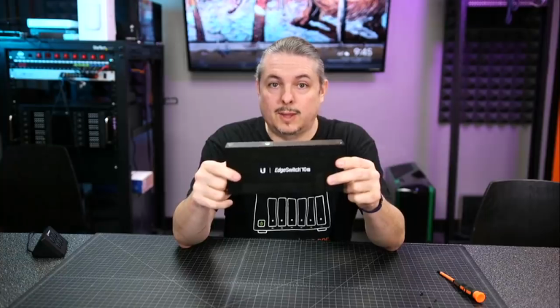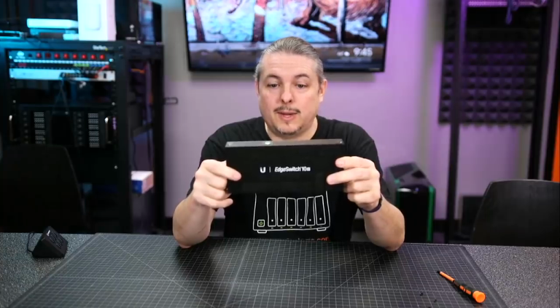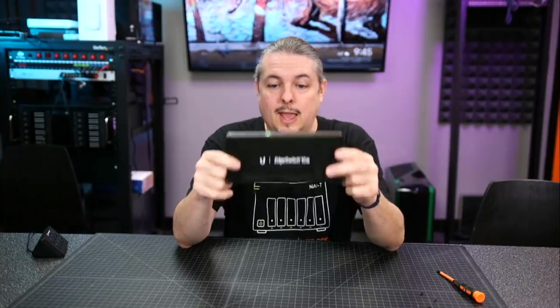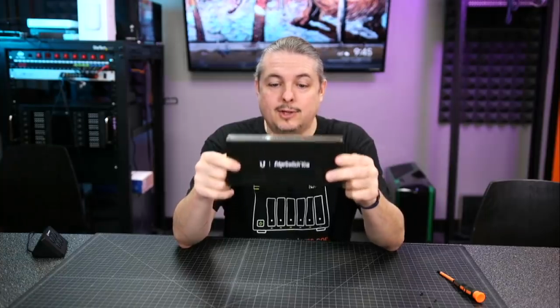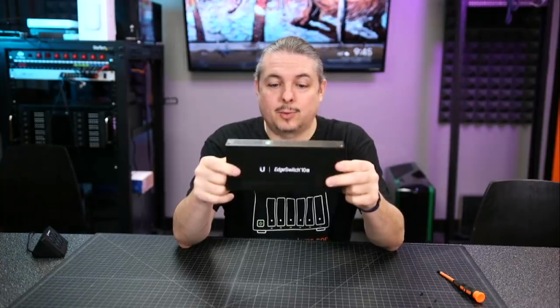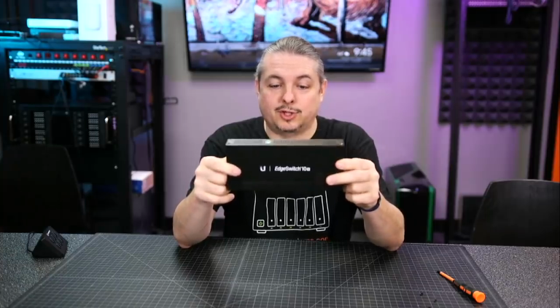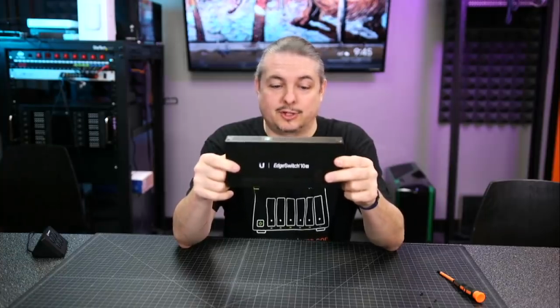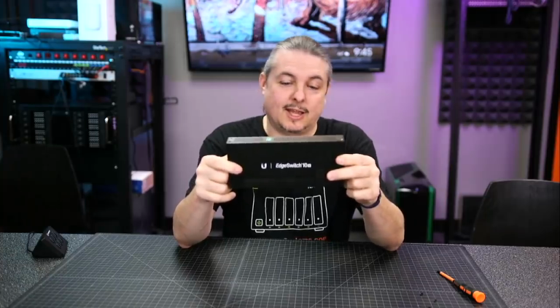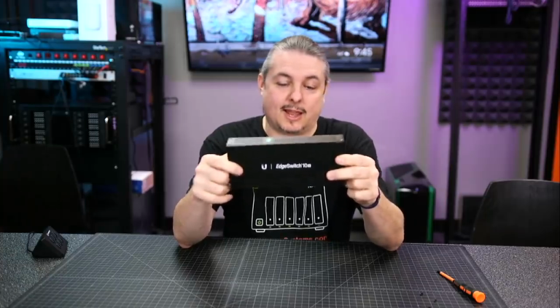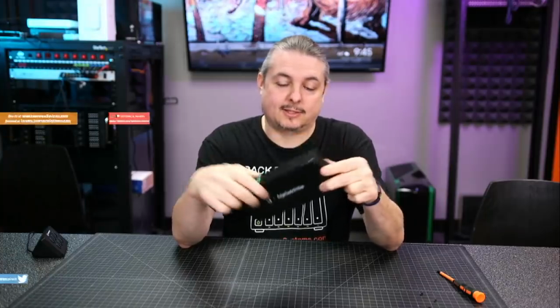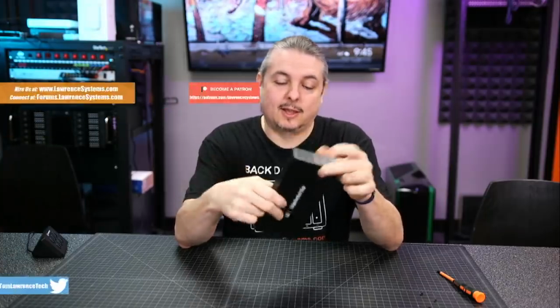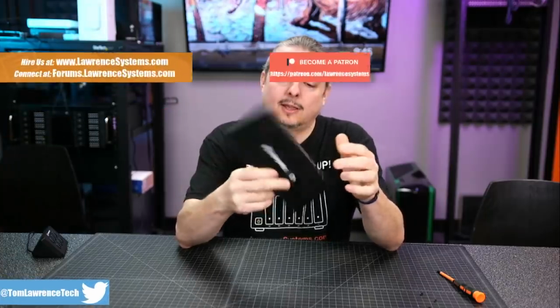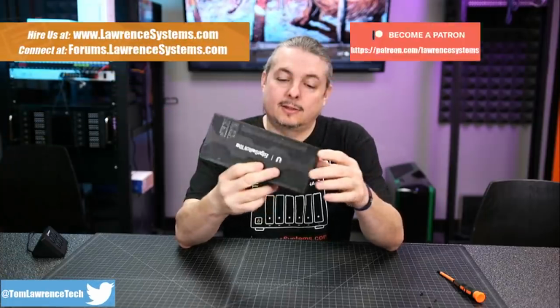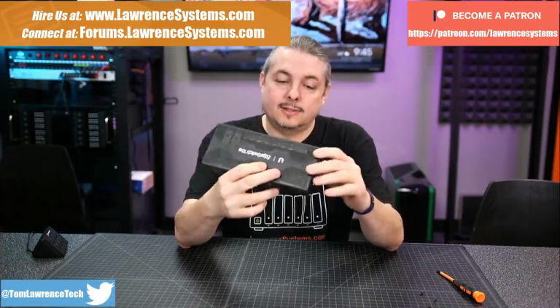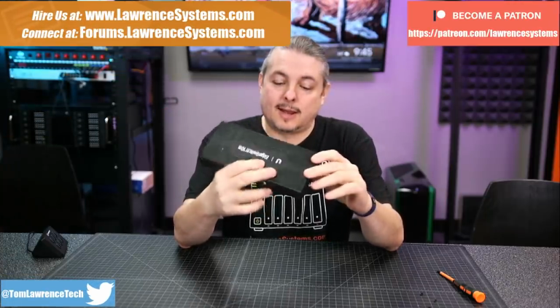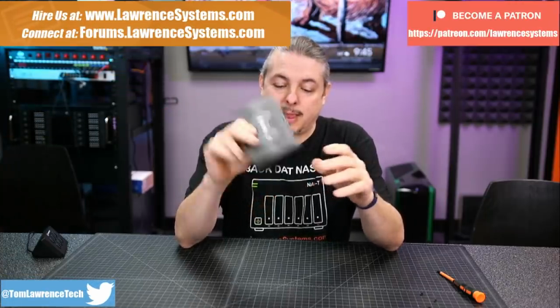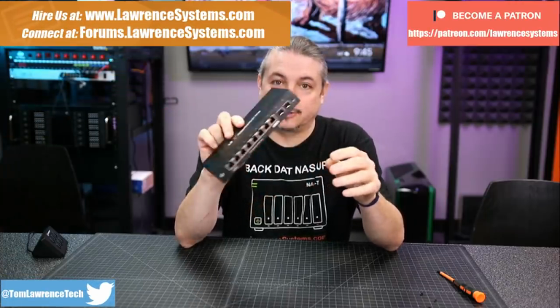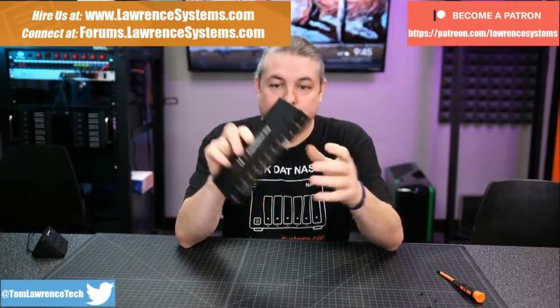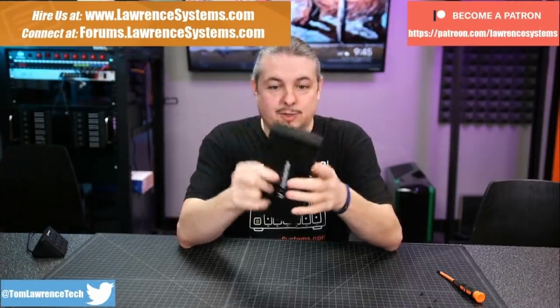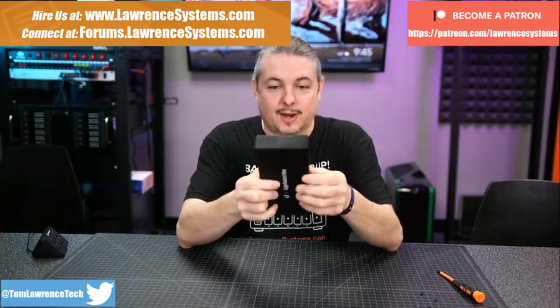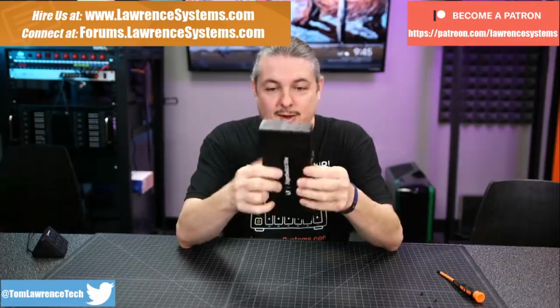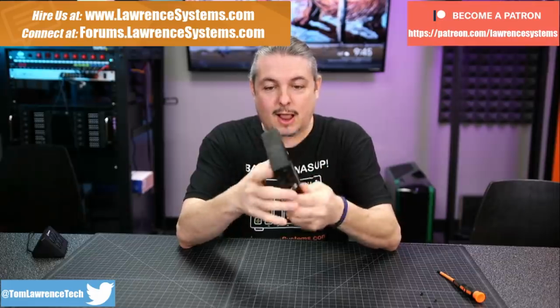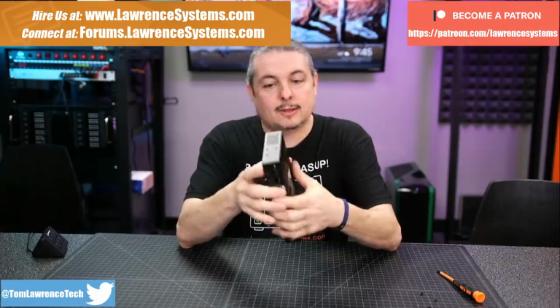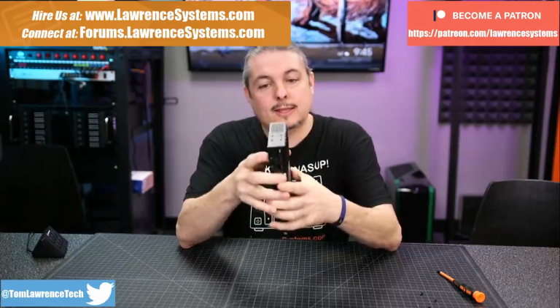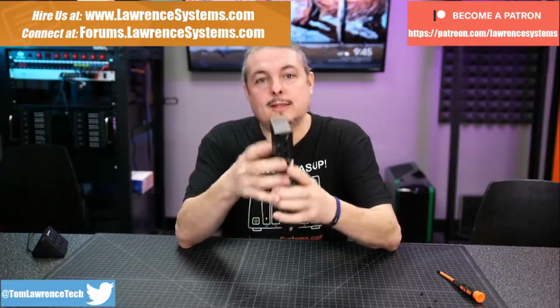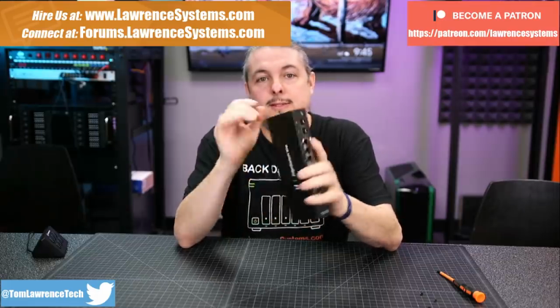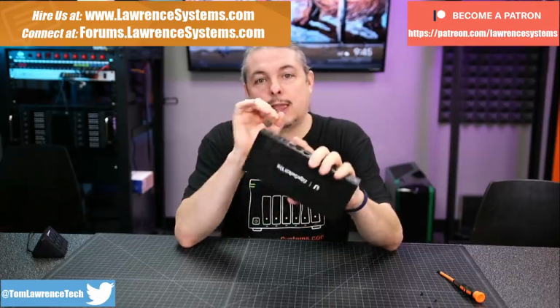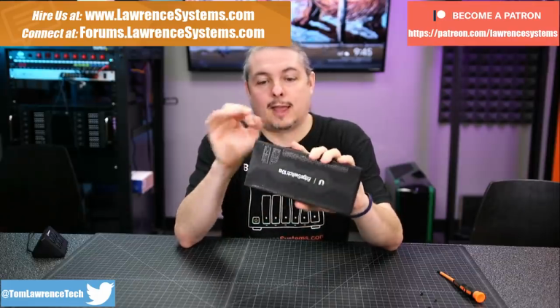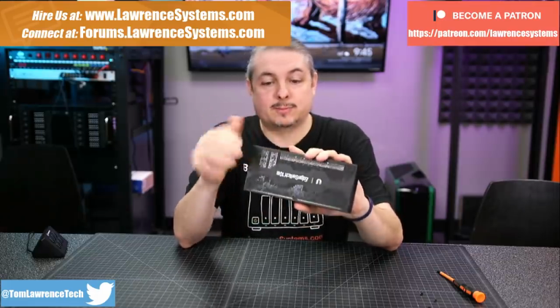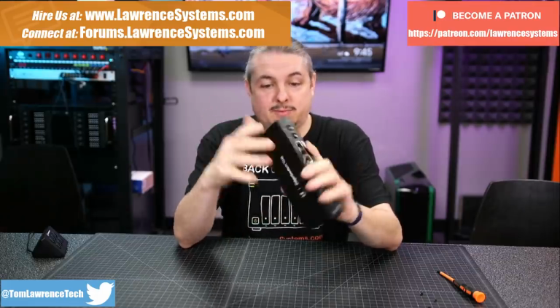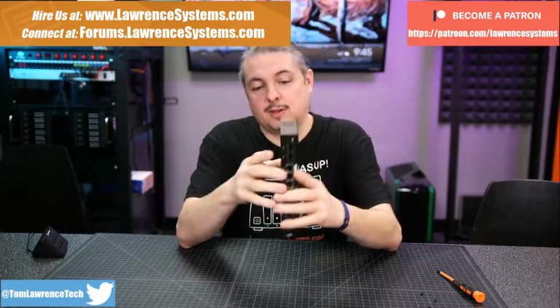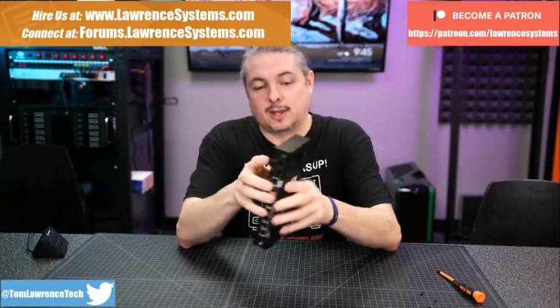Ubiquiti Edge Switch 10X. This is not a bad little switch right here. I like these, and they have a specific use case.